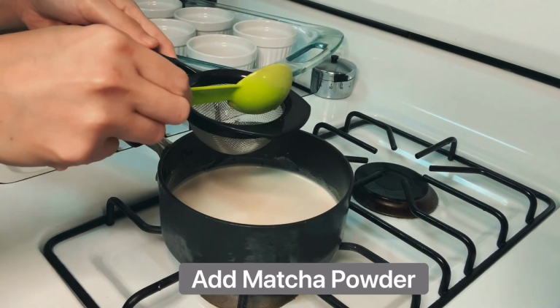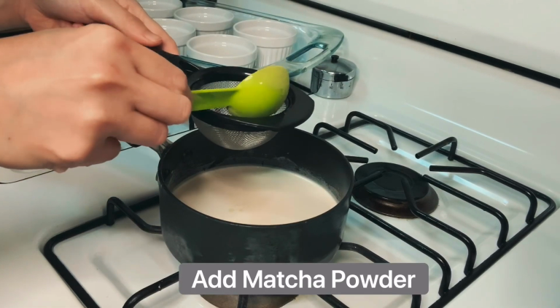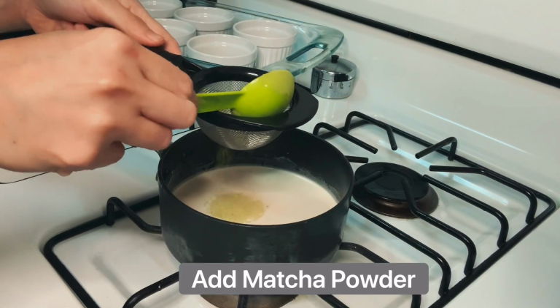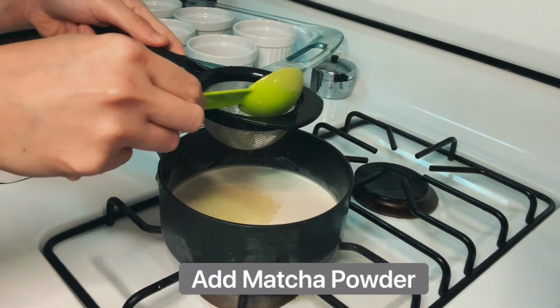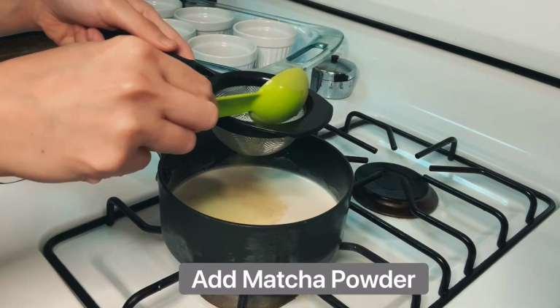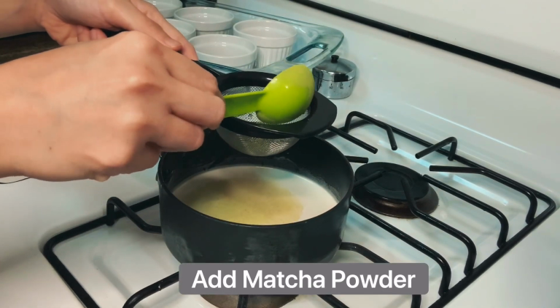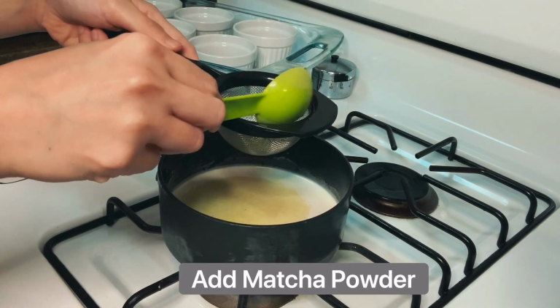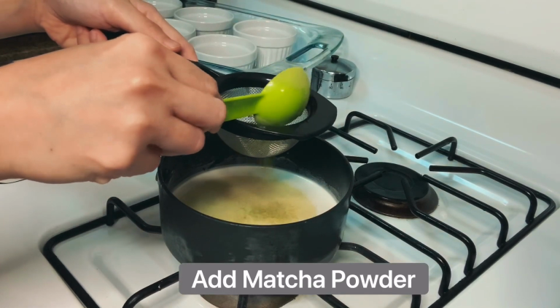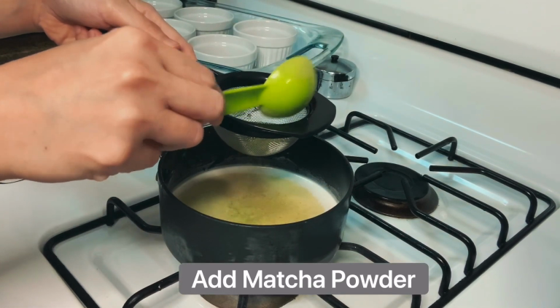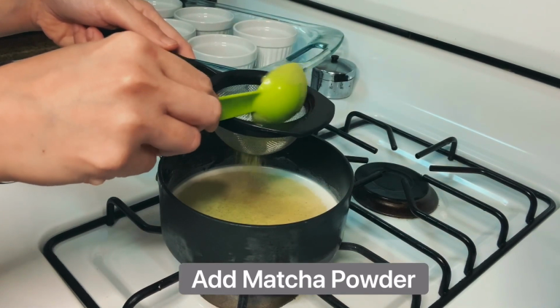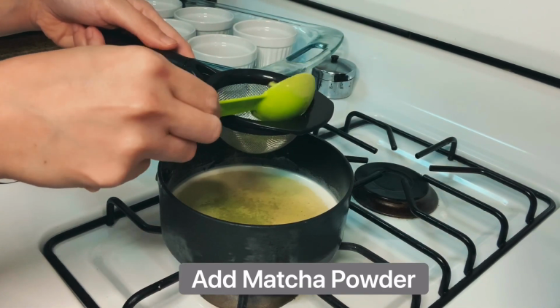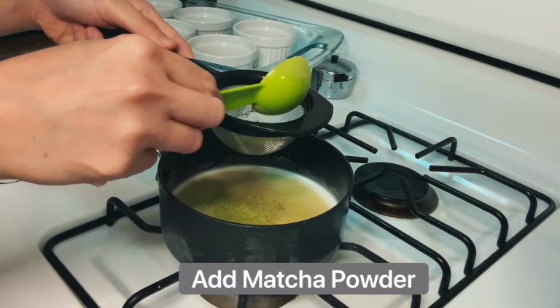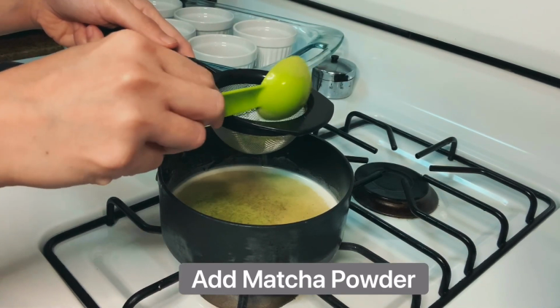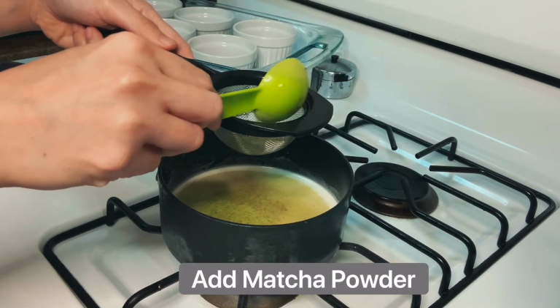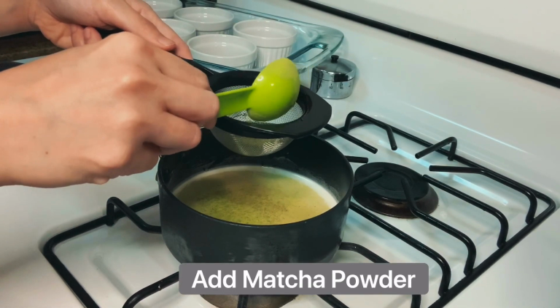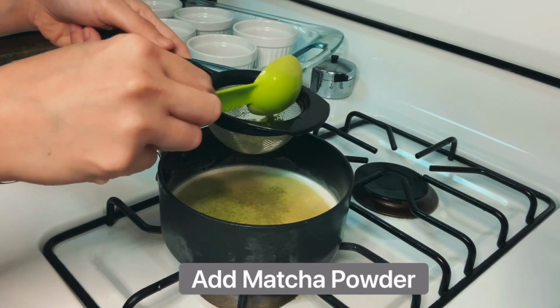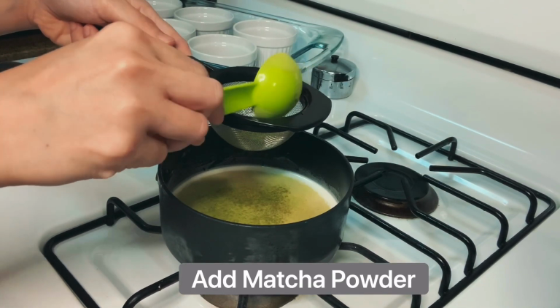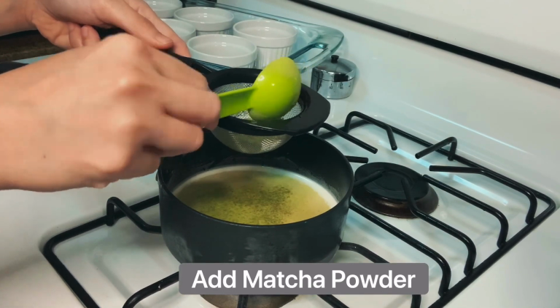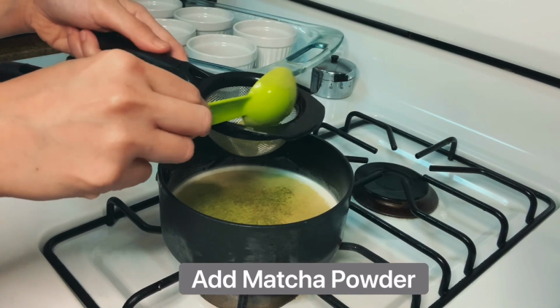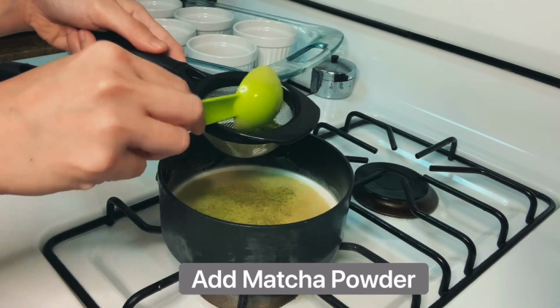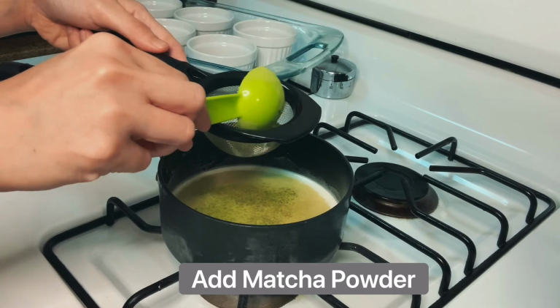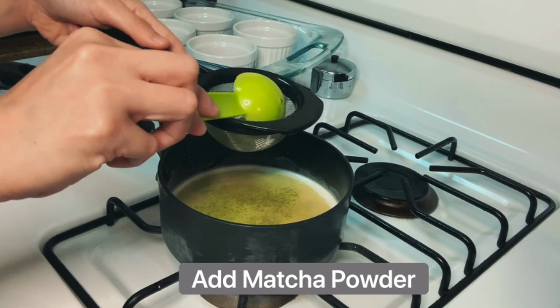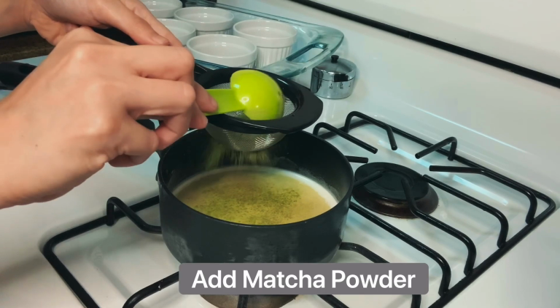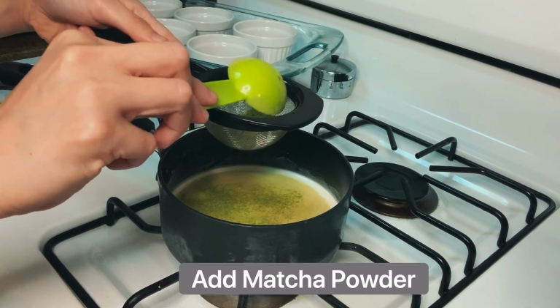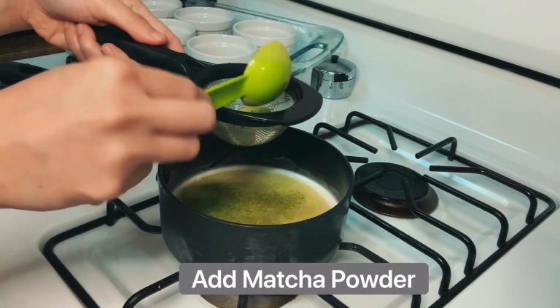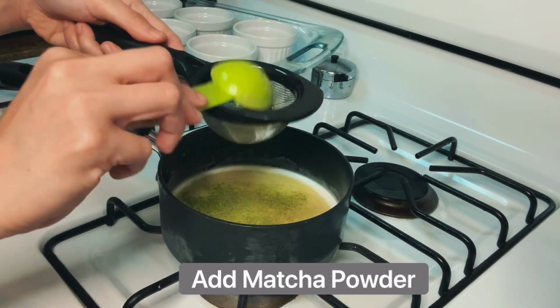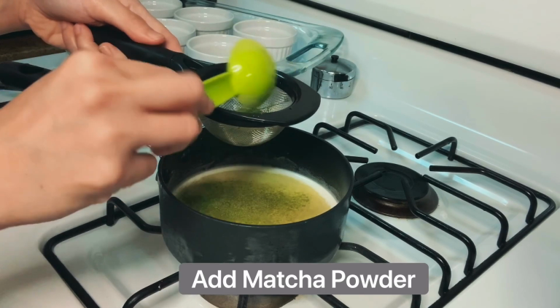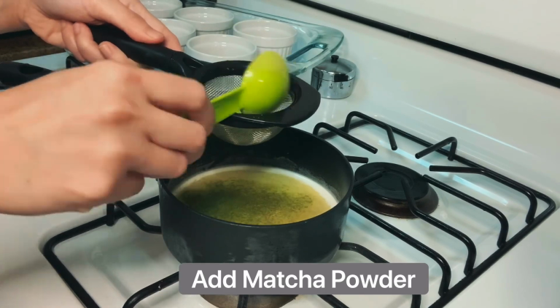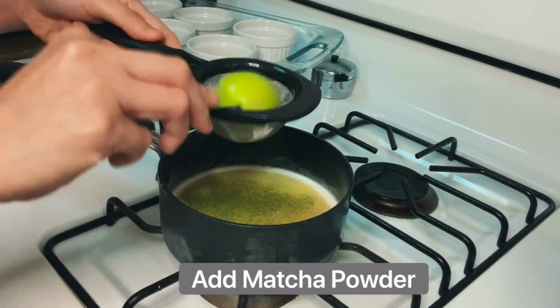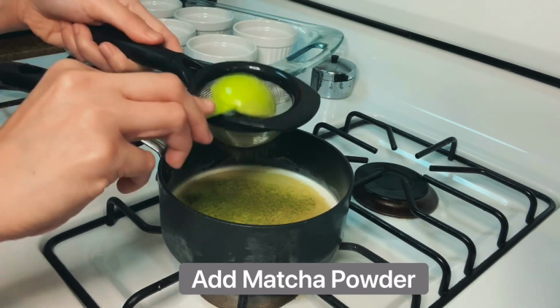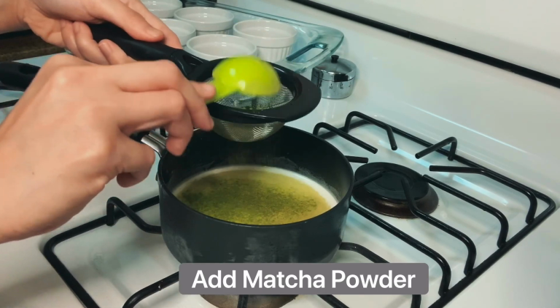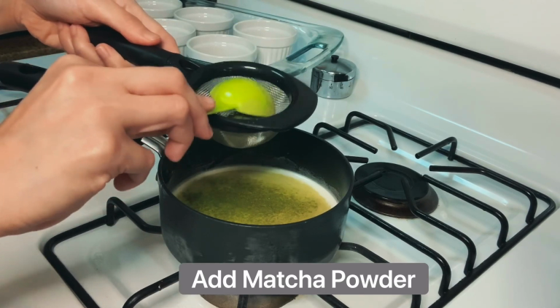While heating up the milk, add your matcha powder and strain it so it would easily dissolve.